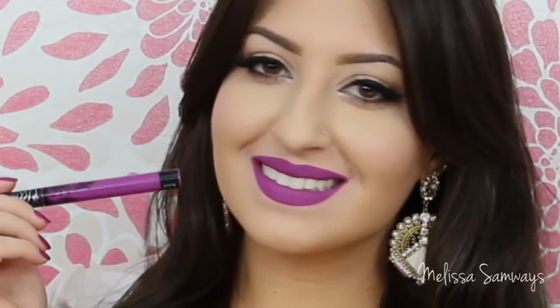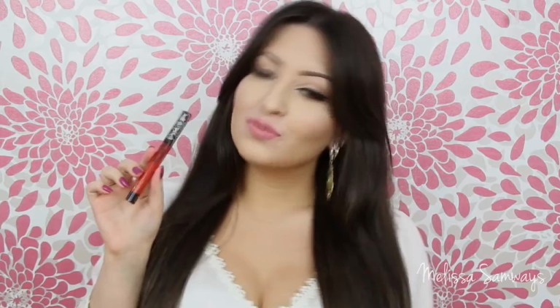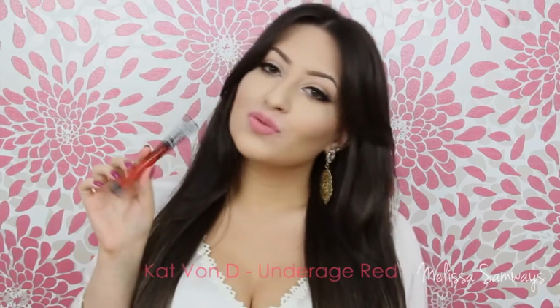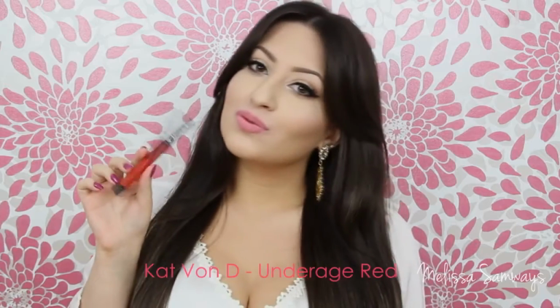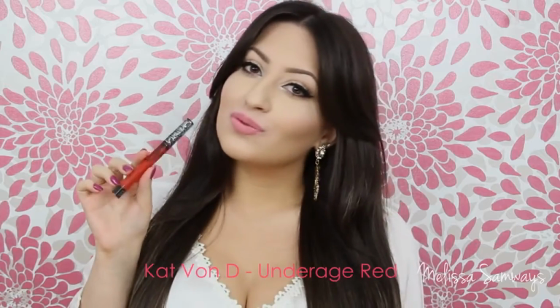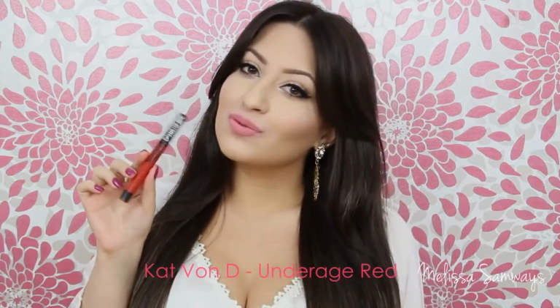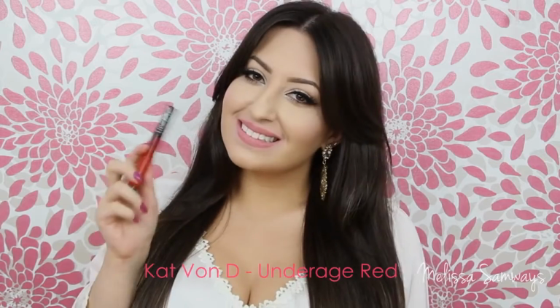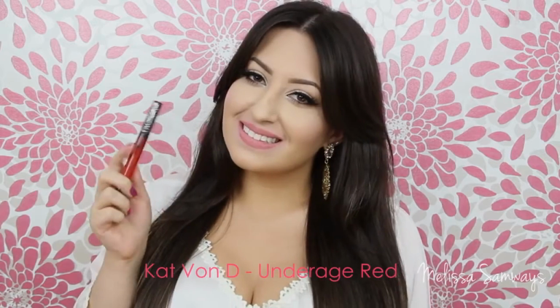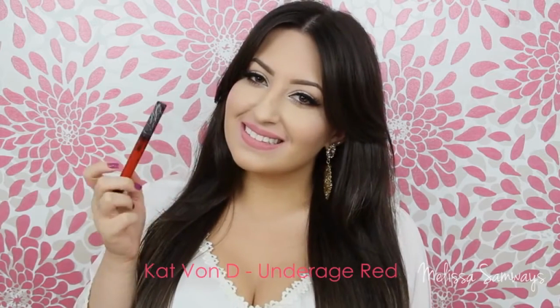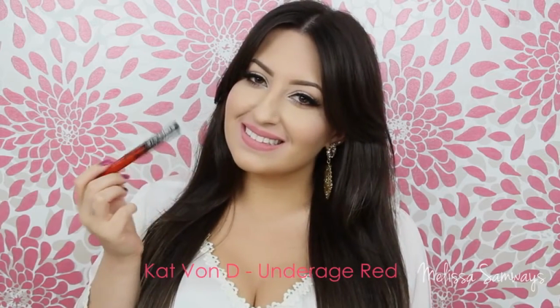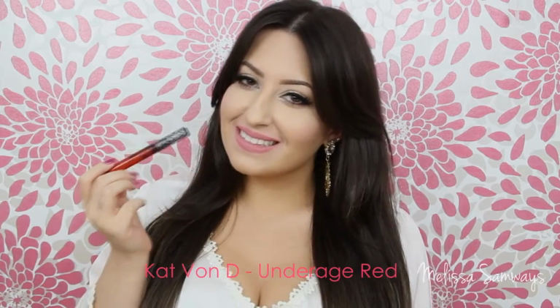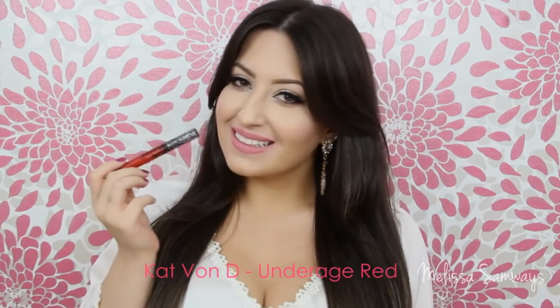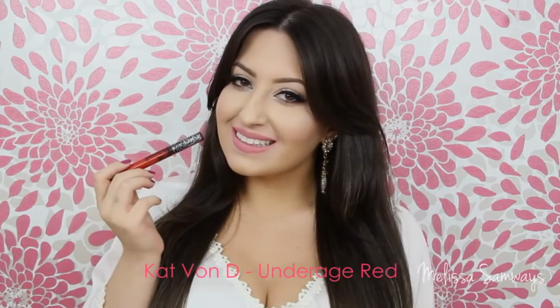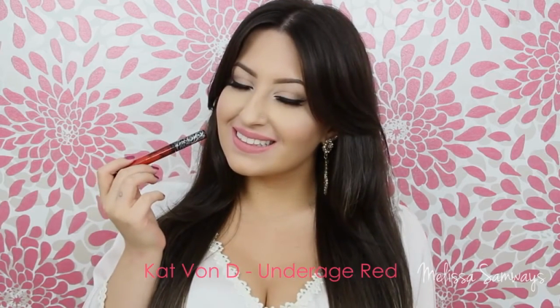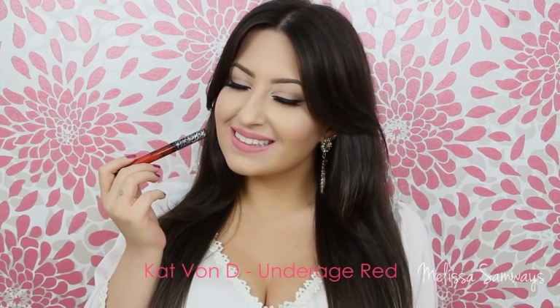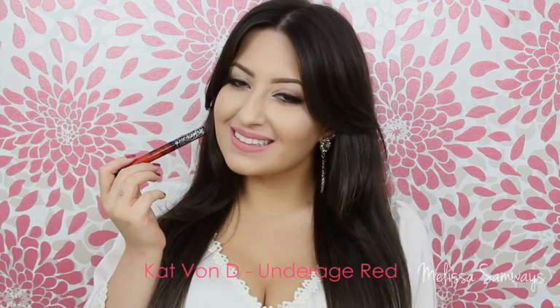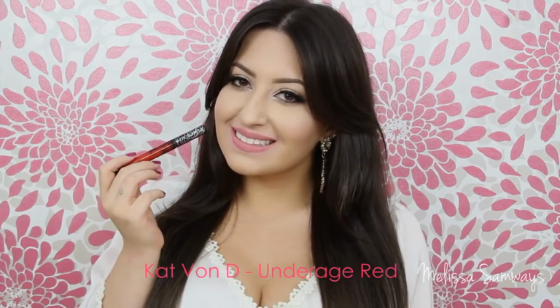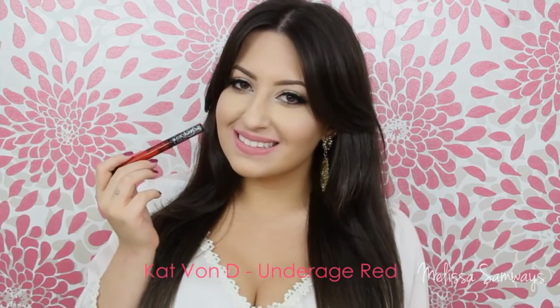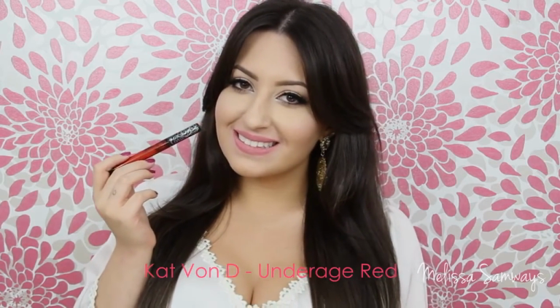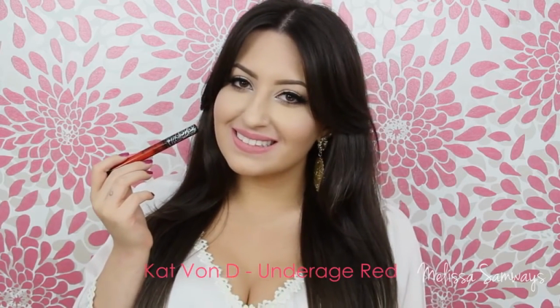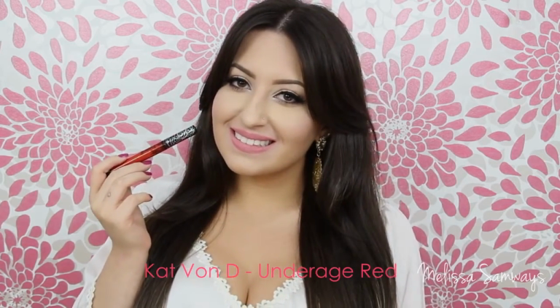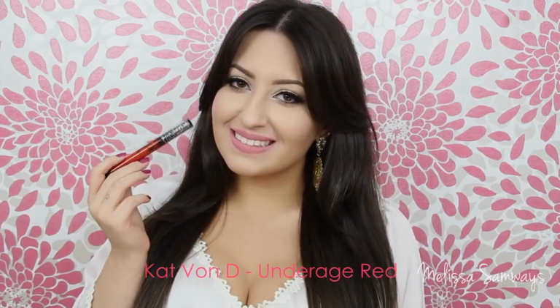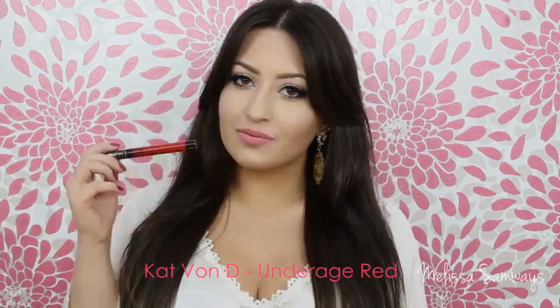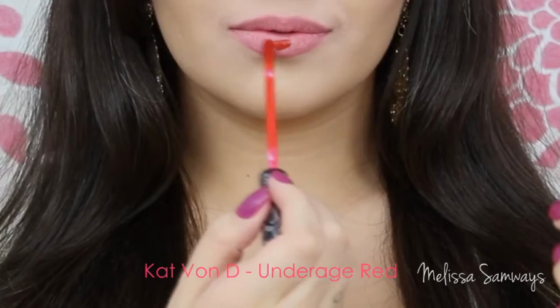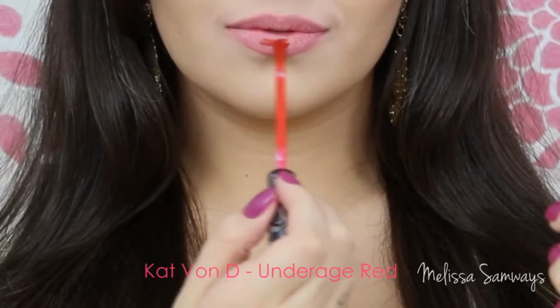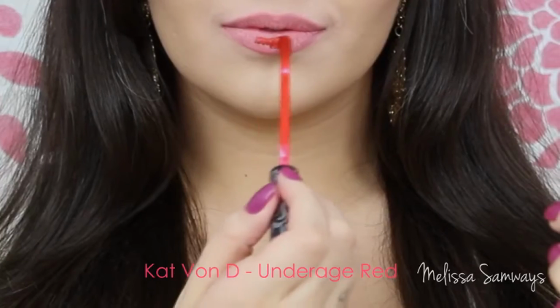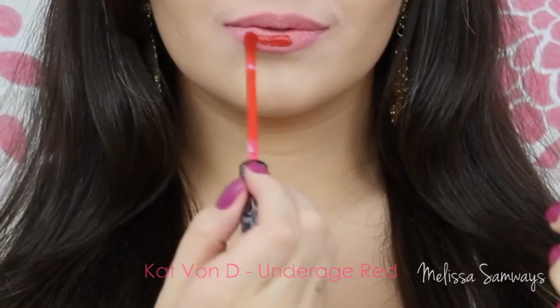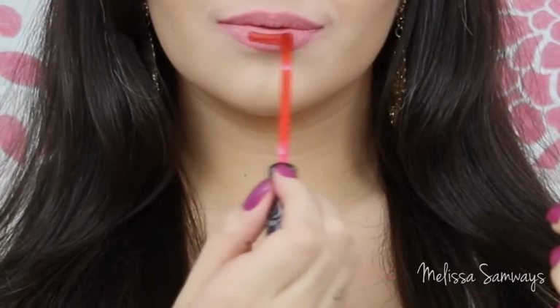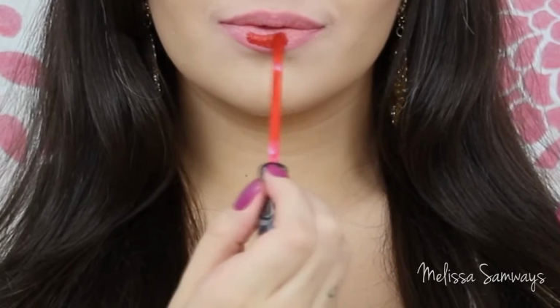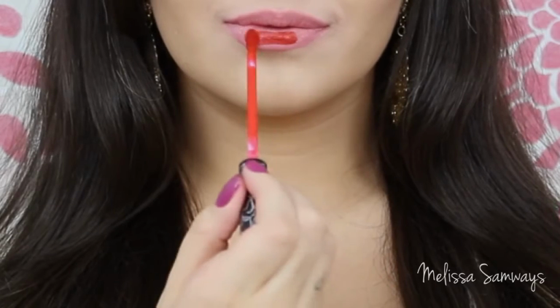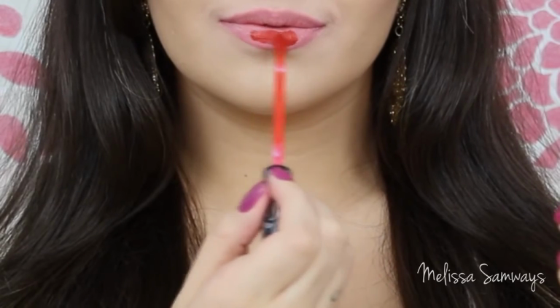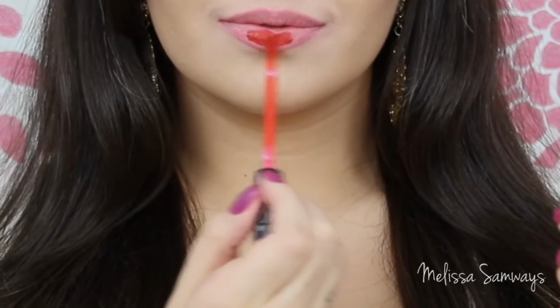The next color that I'm gonna apply is Underage Red by Kat Von D. This is a beautiful and vibrant red.